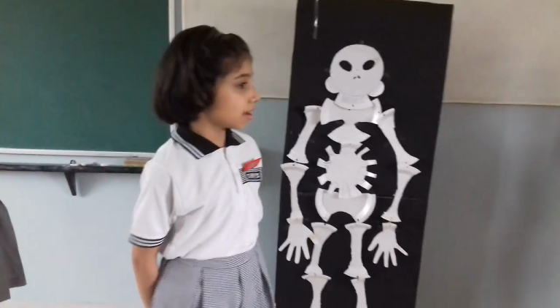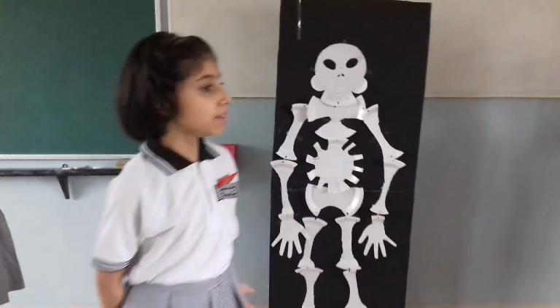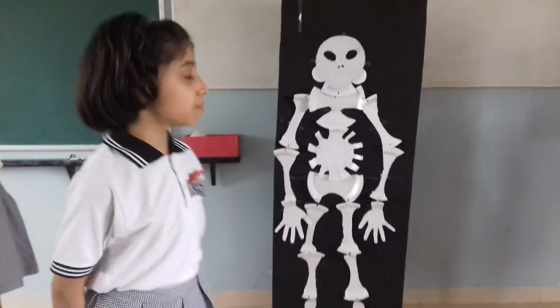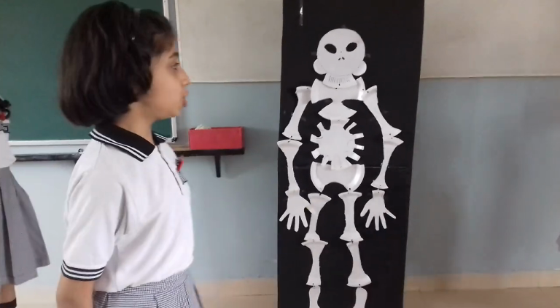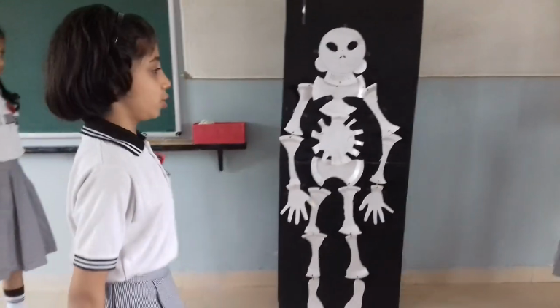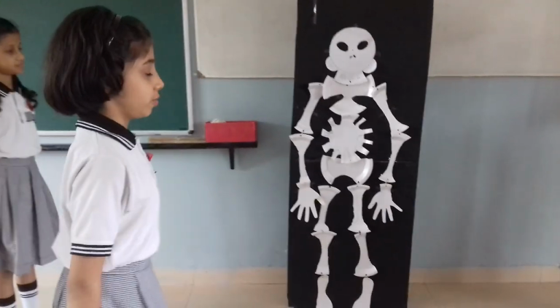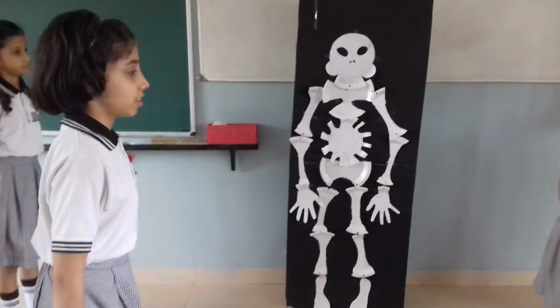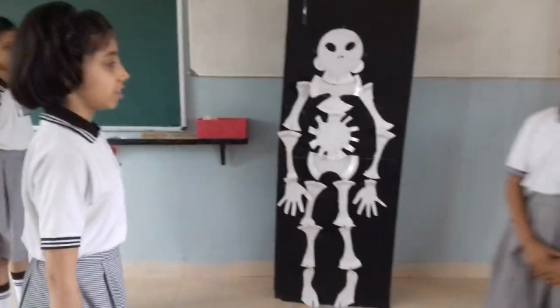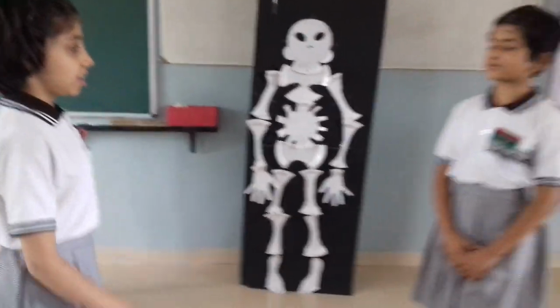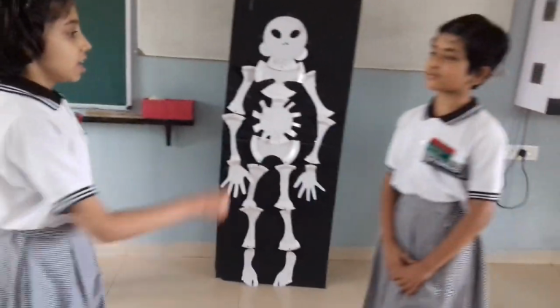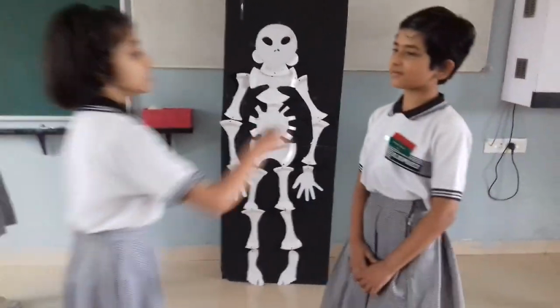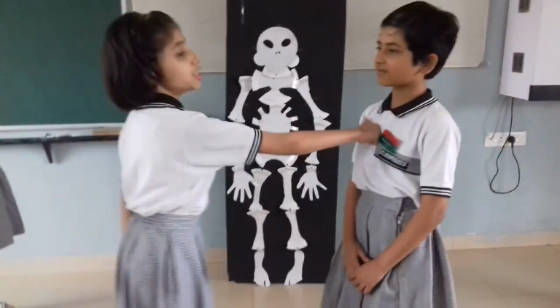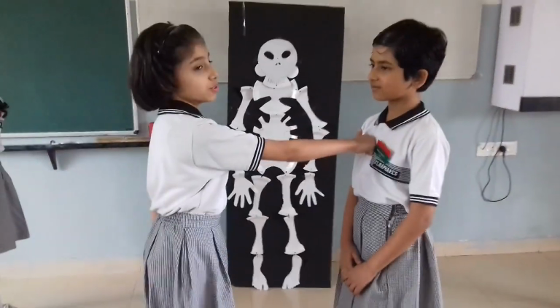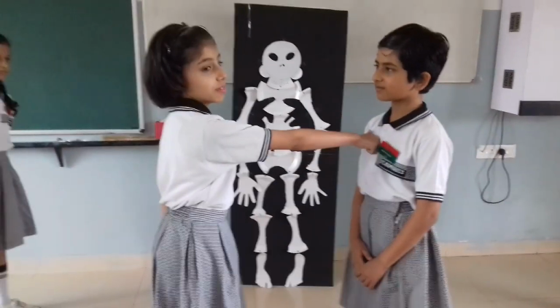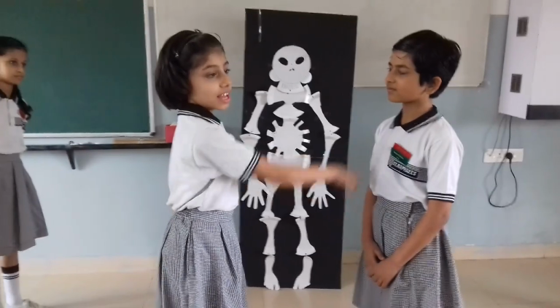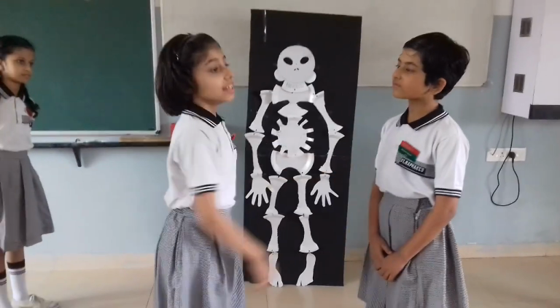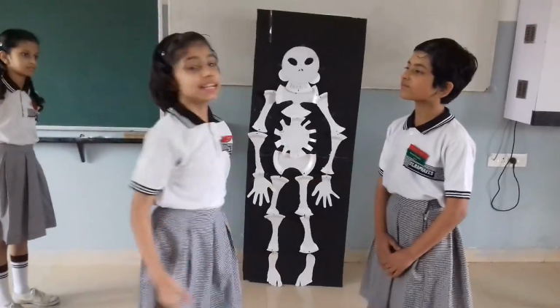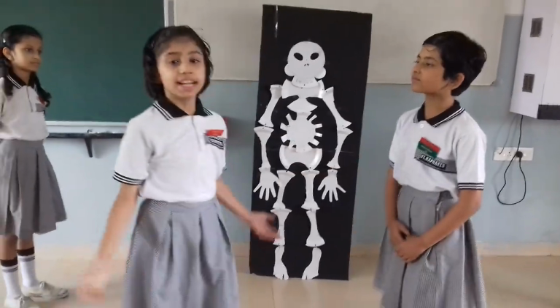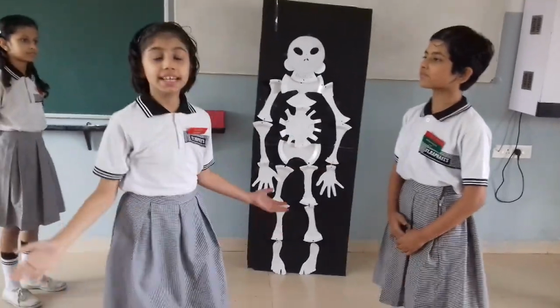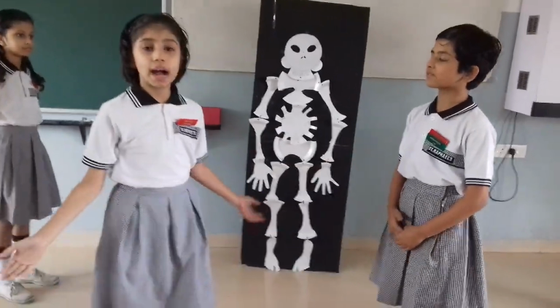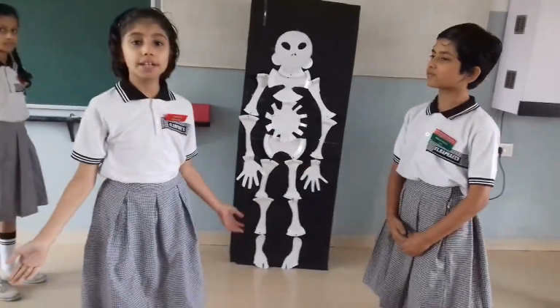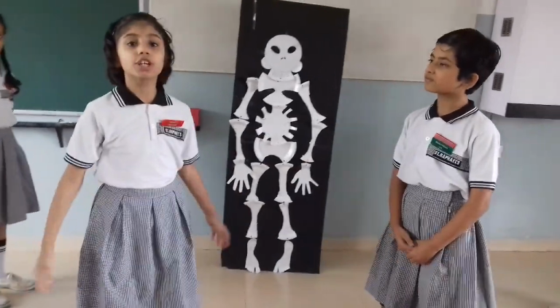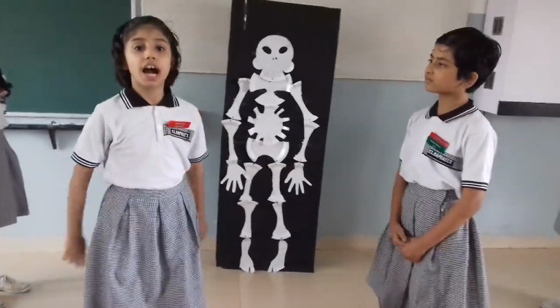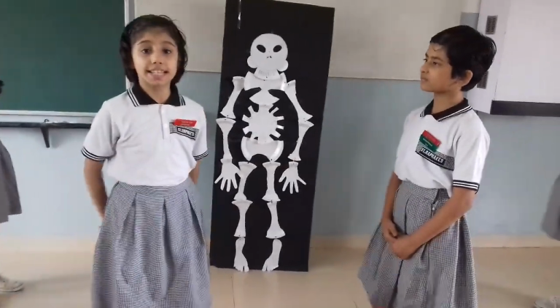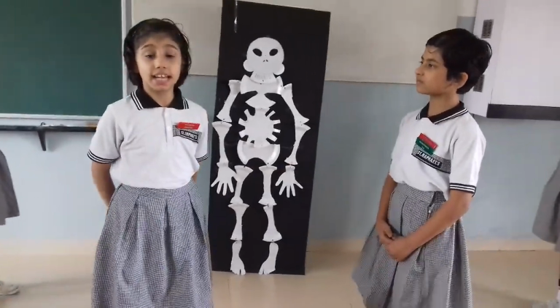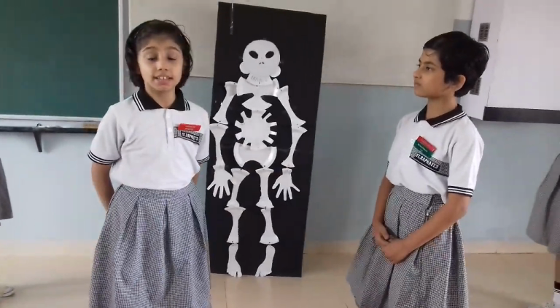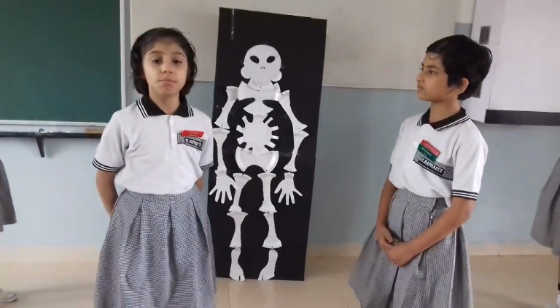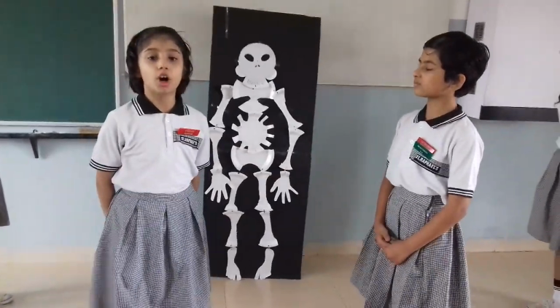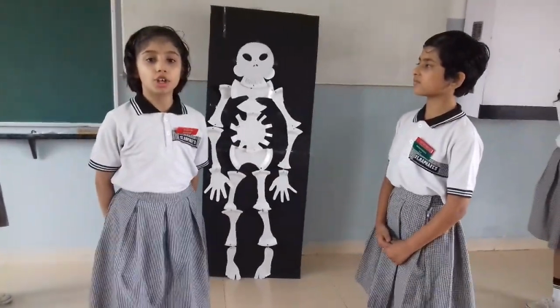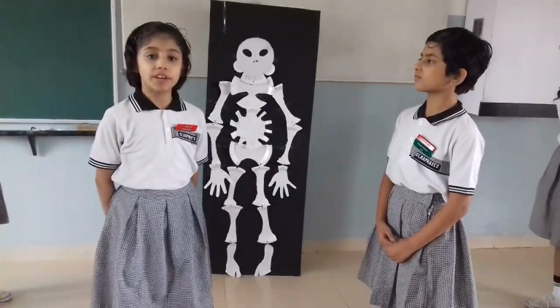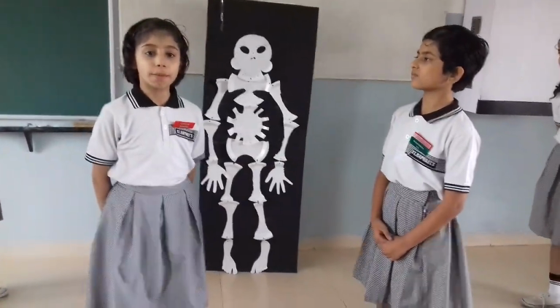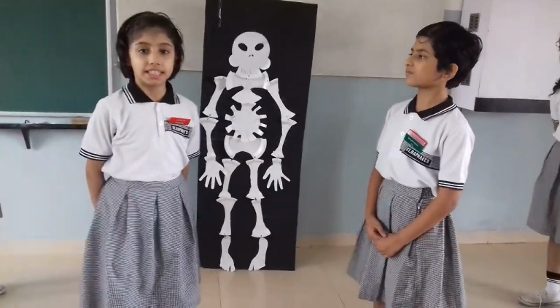Come, let me show you. See, nothing happened to your heart and lungs because of the rib cage.